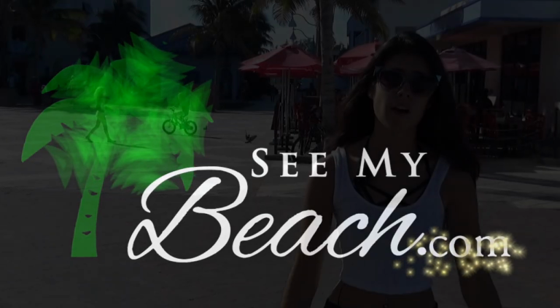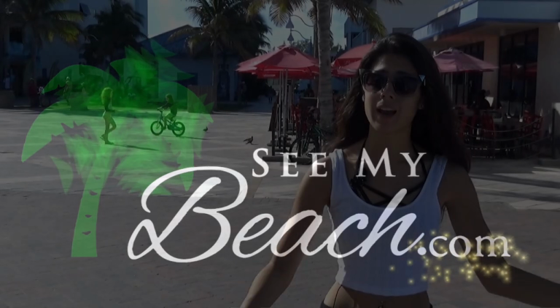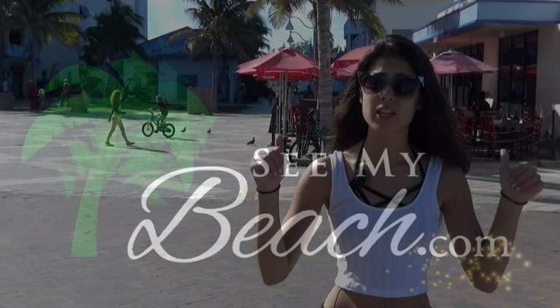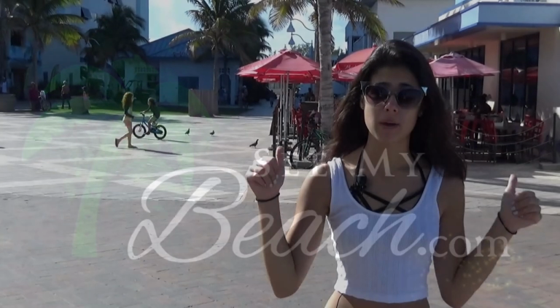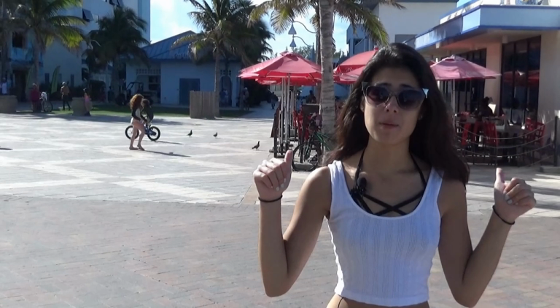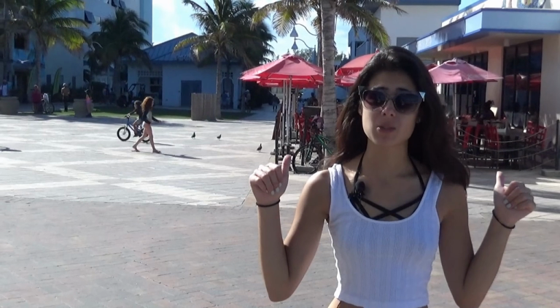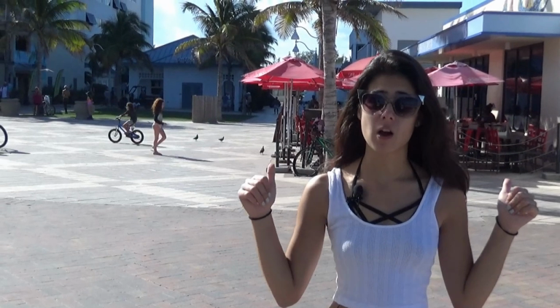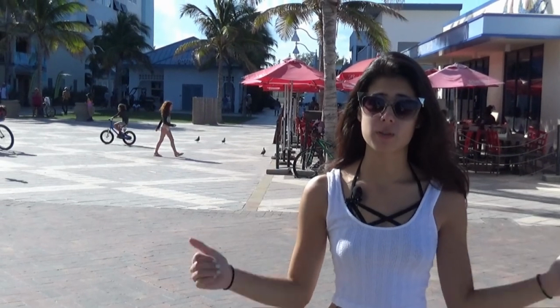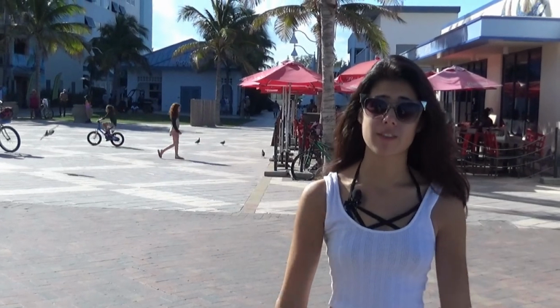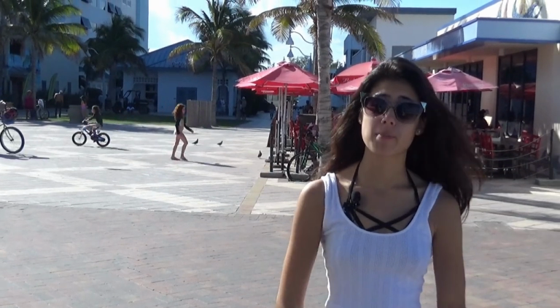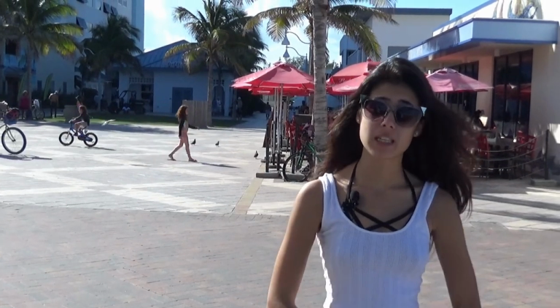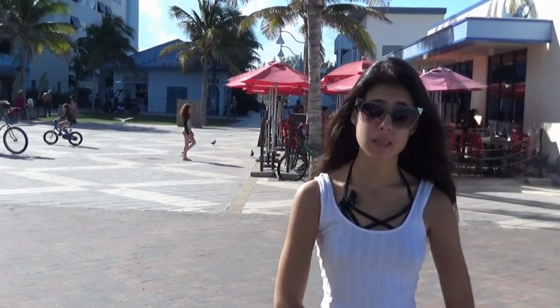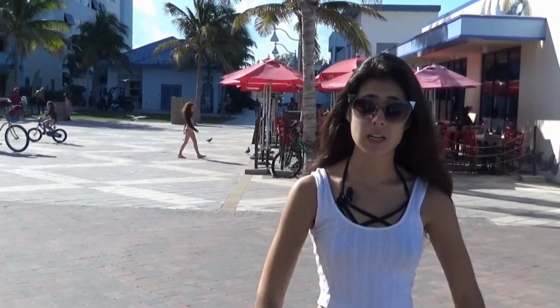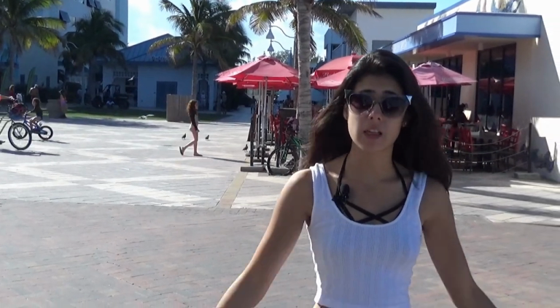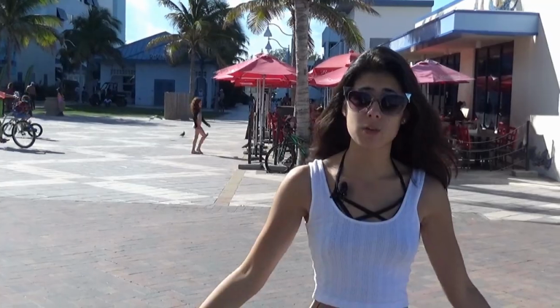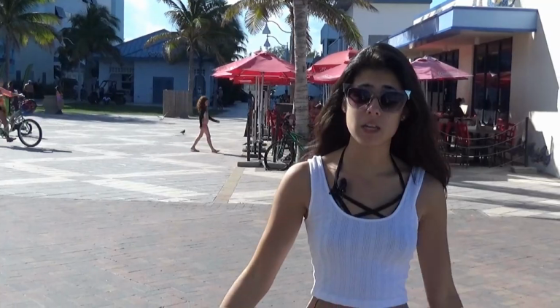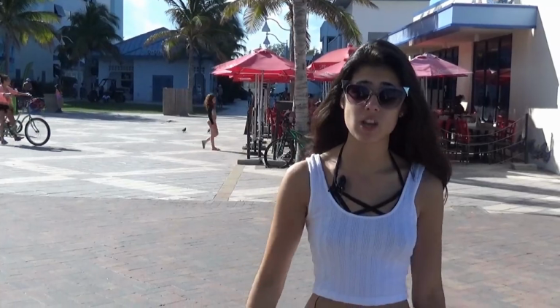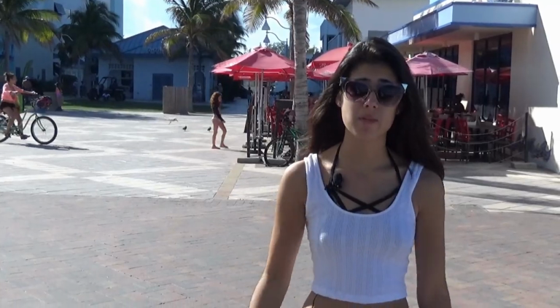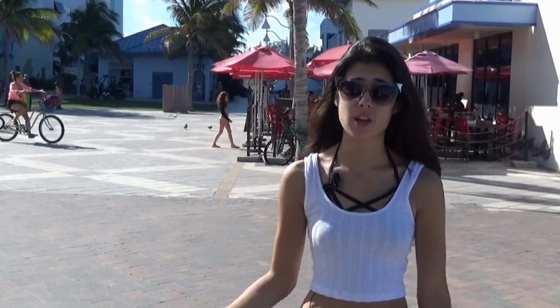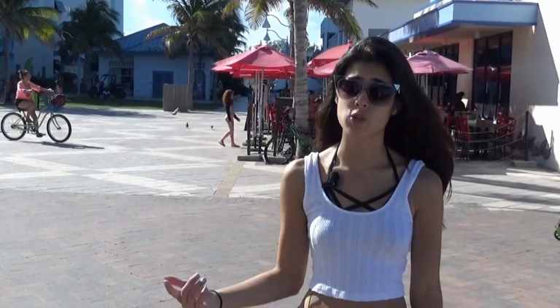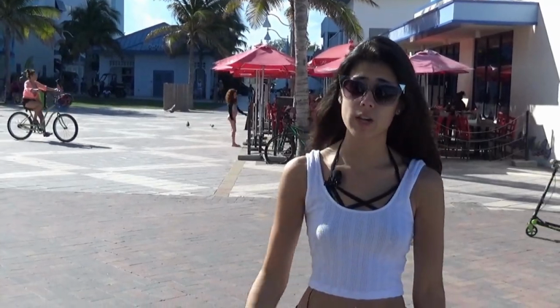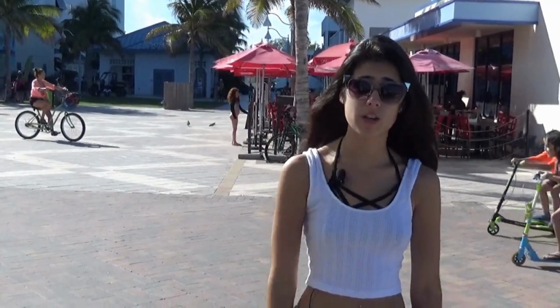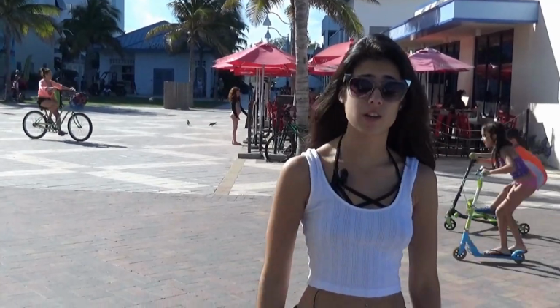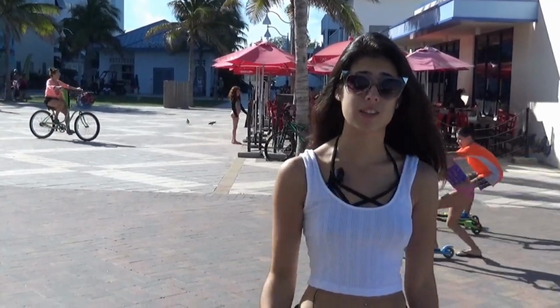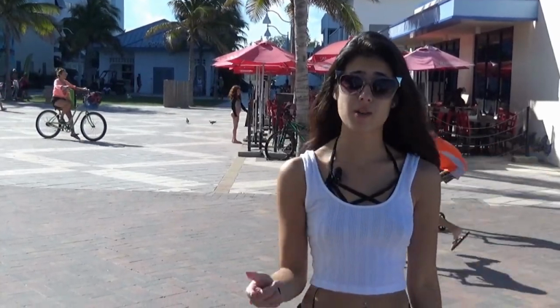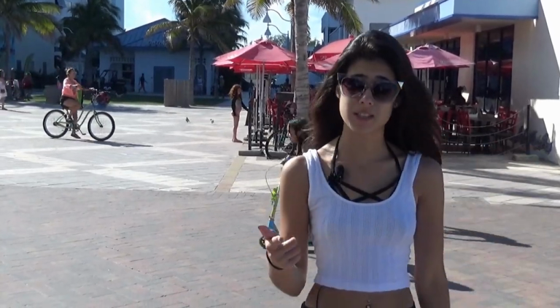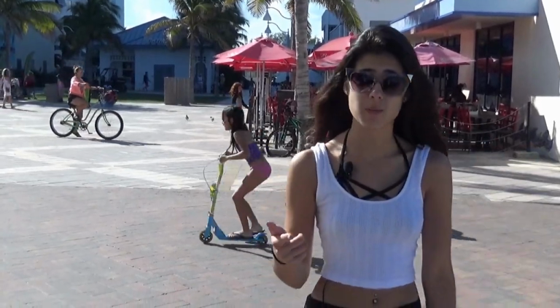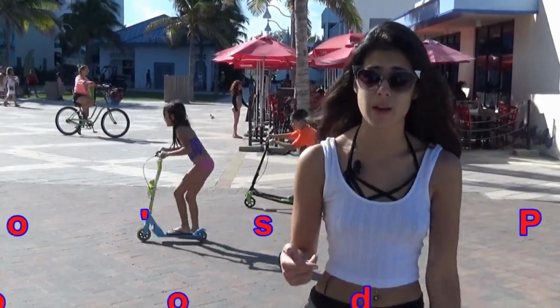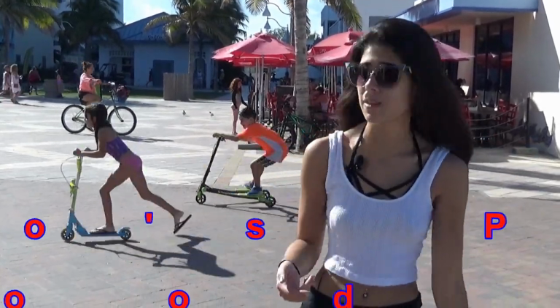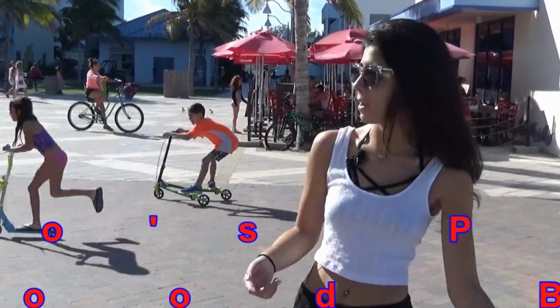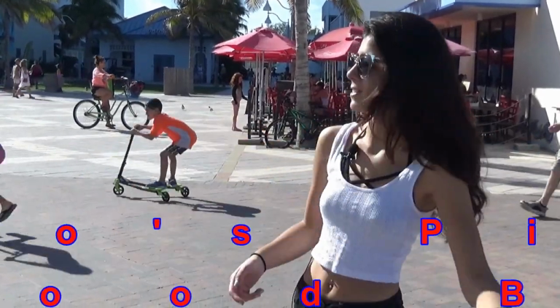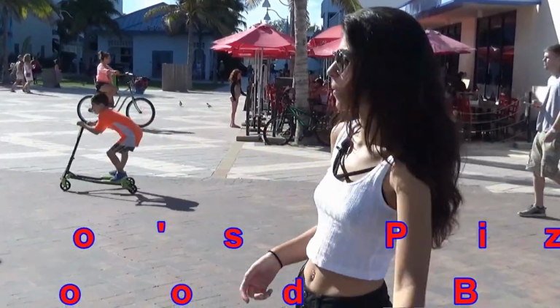All right guys, so behind me is Rocco's. They've got the best pizza in Hollywood Beach and they've been here for 23 years and you're about to see why. Come on, let's go.